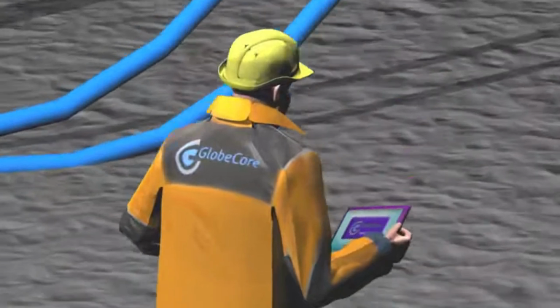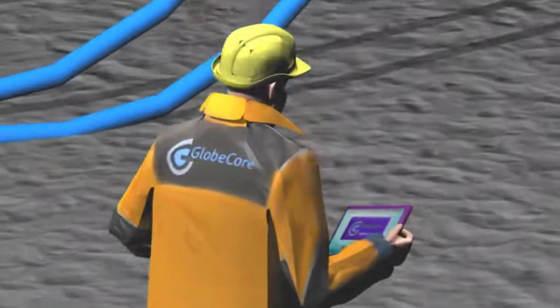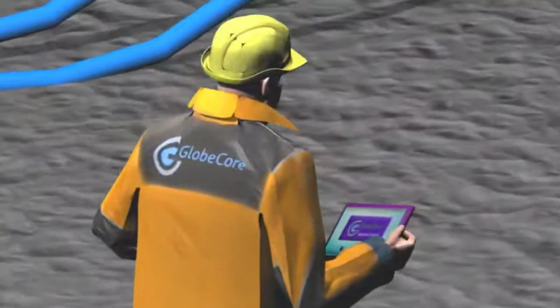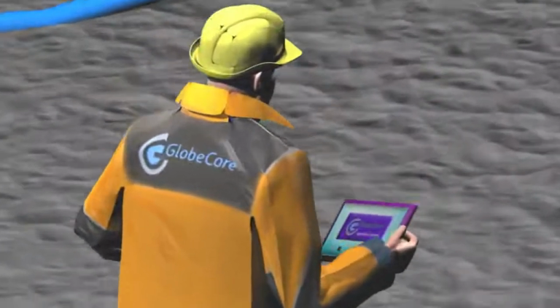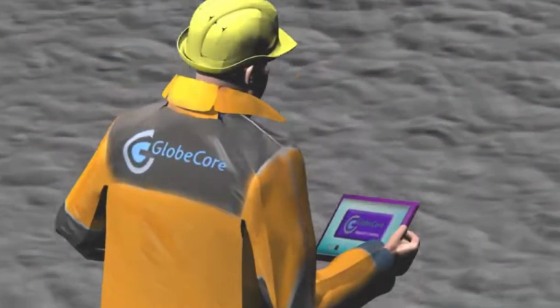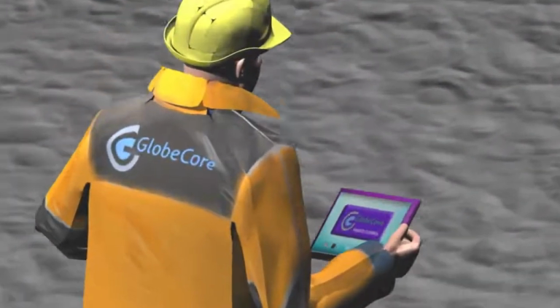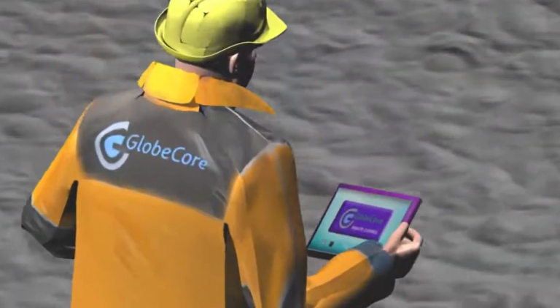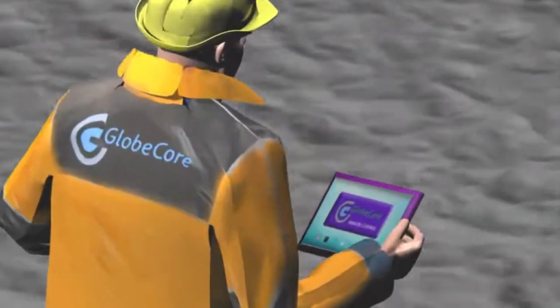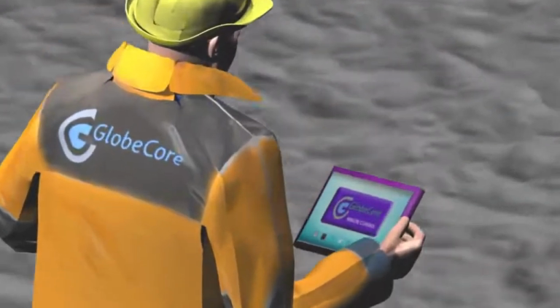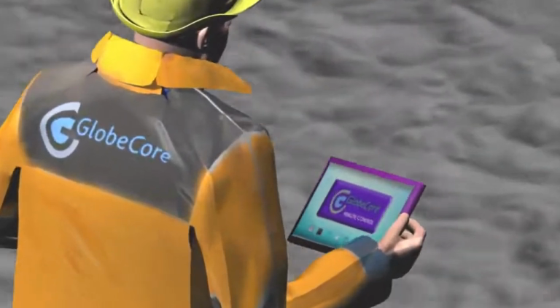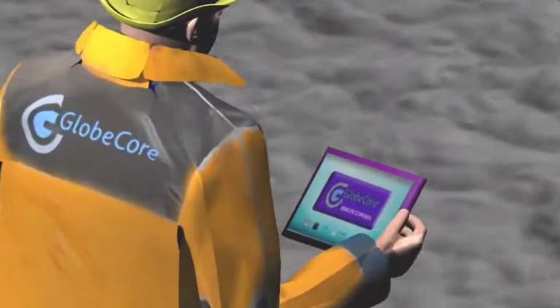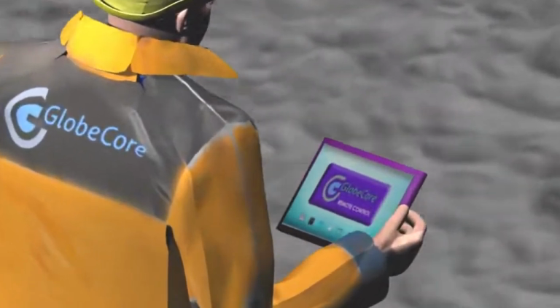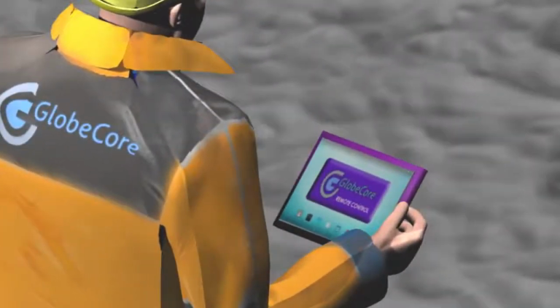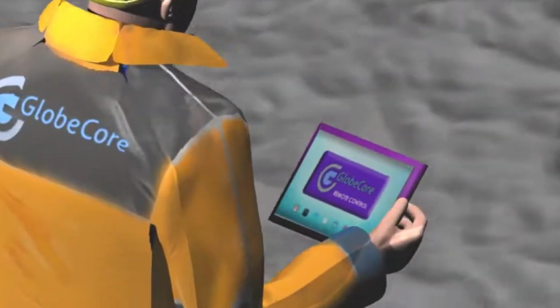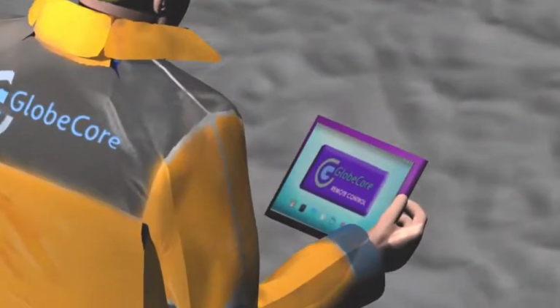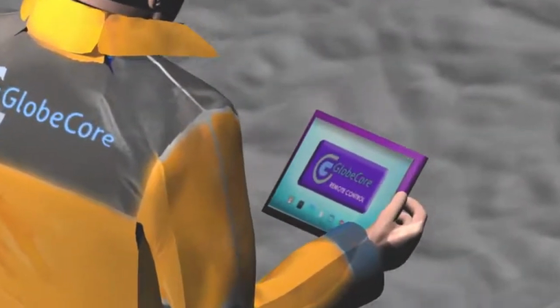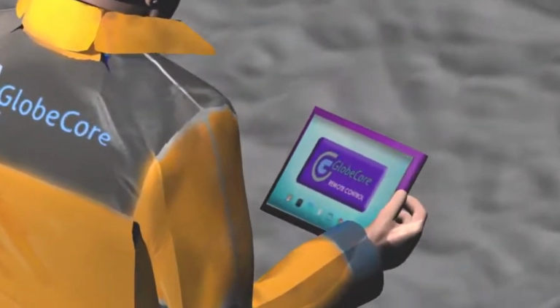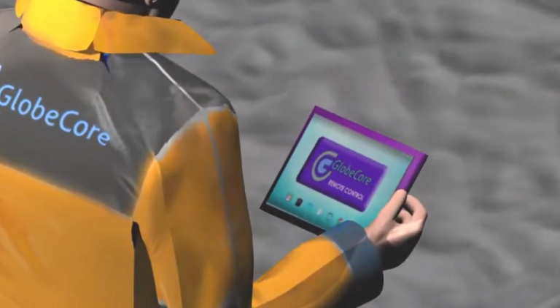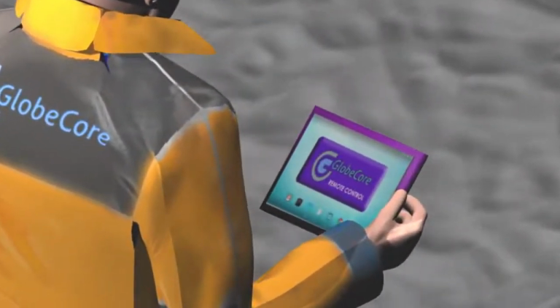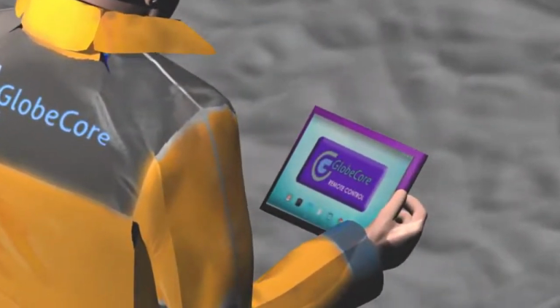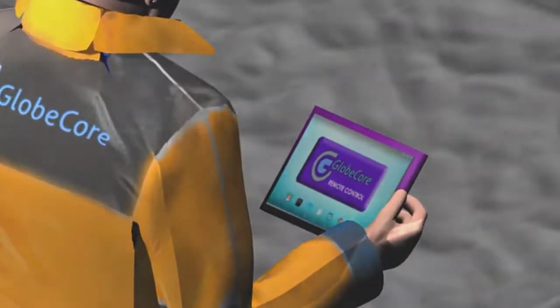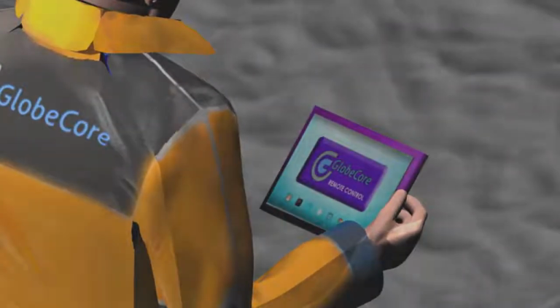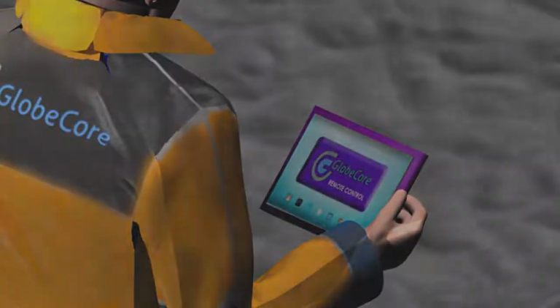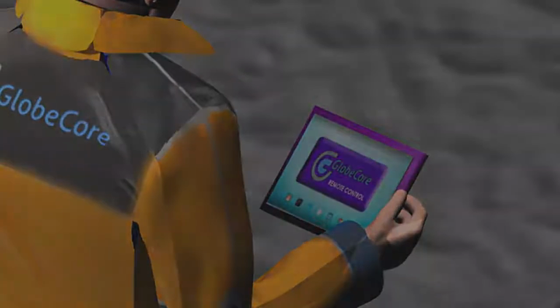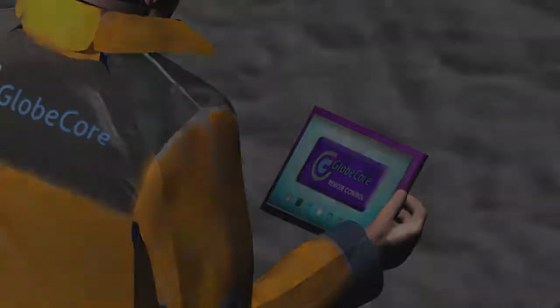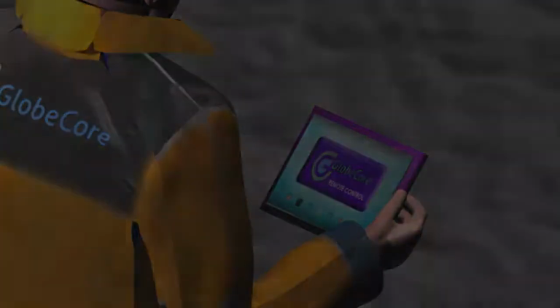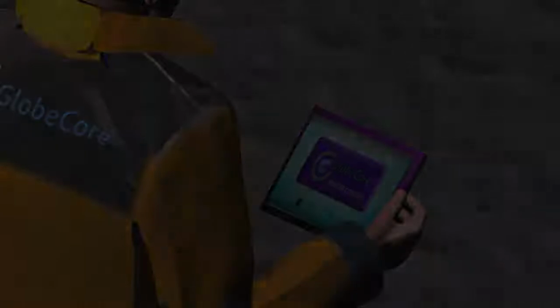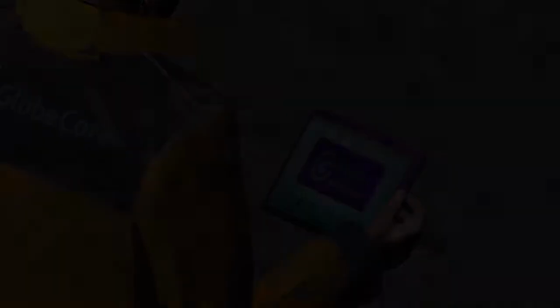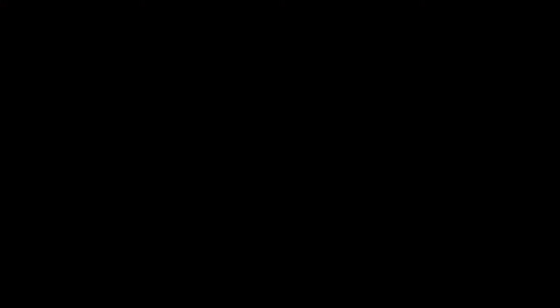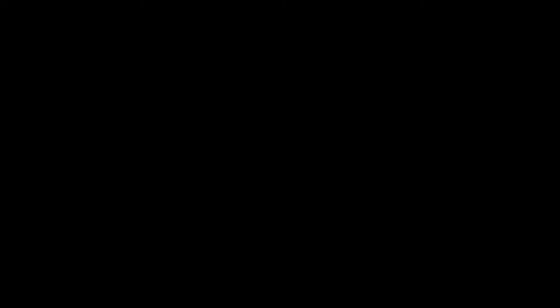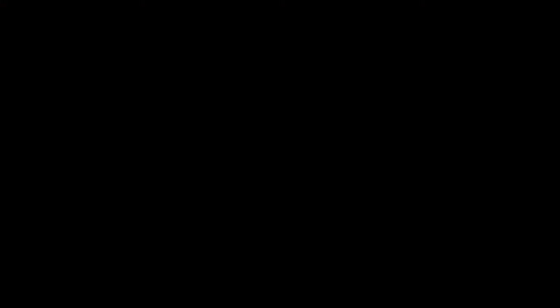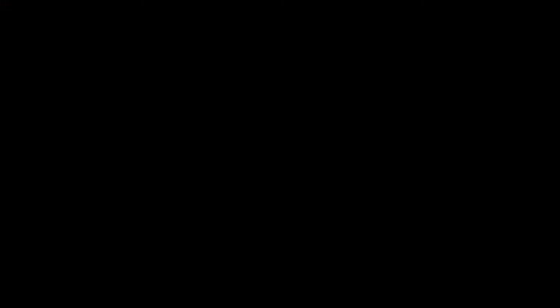If you would like to know more about this technology, visit us at www.globecore.com.